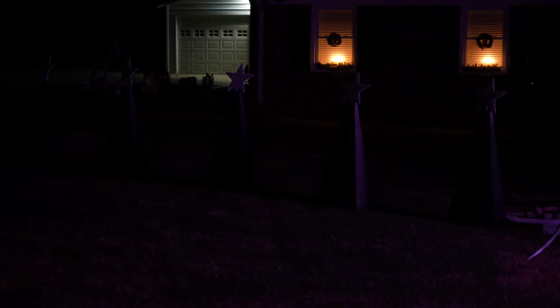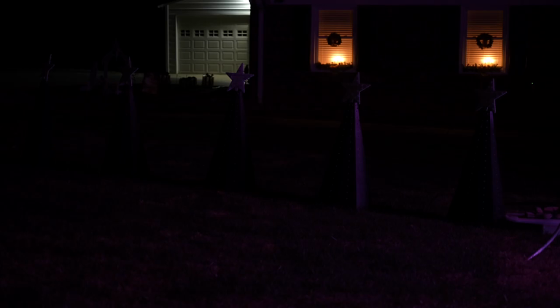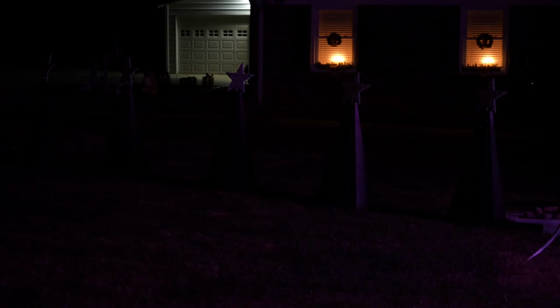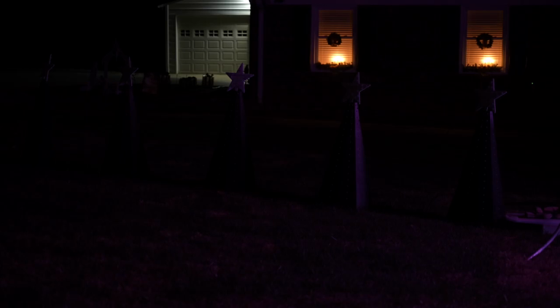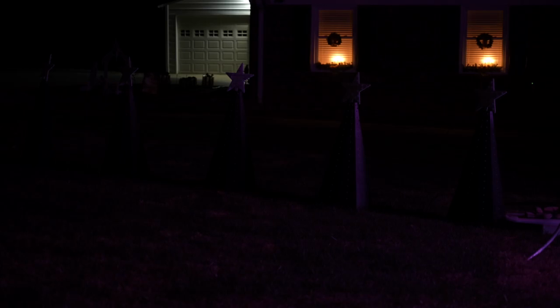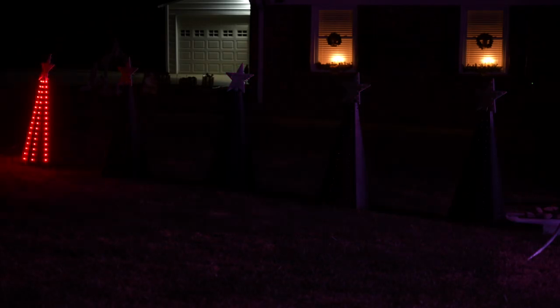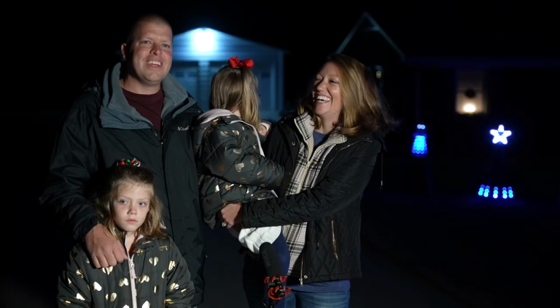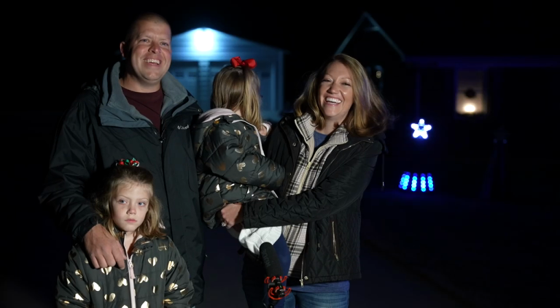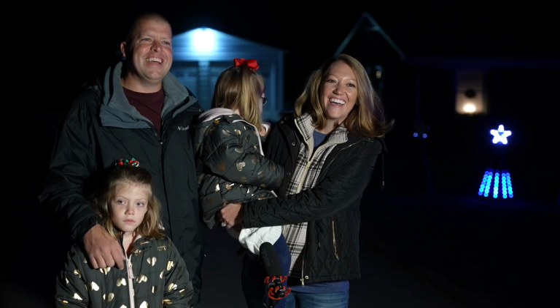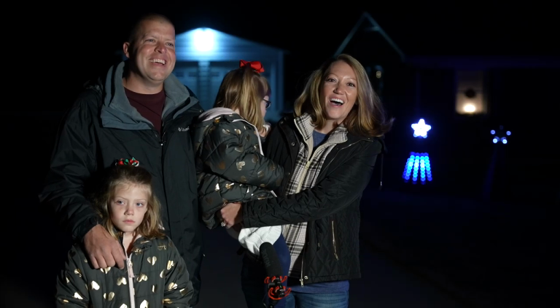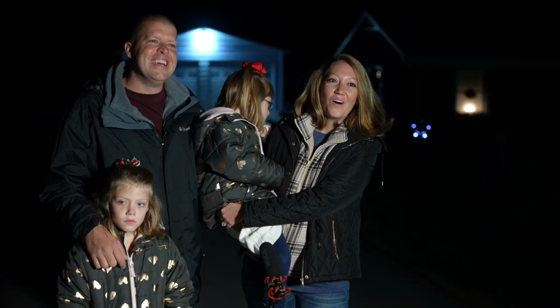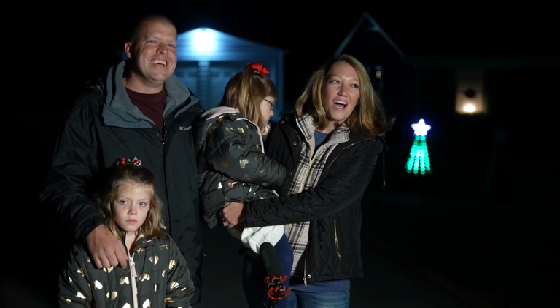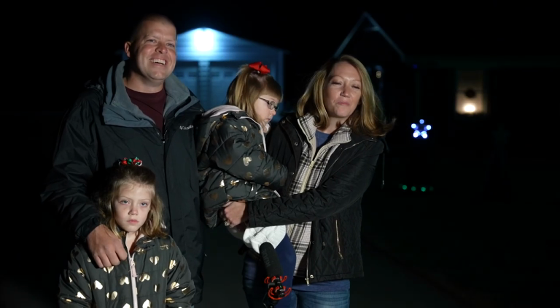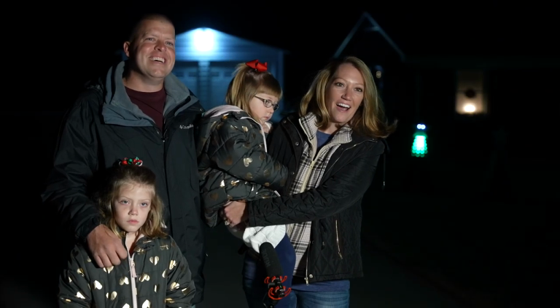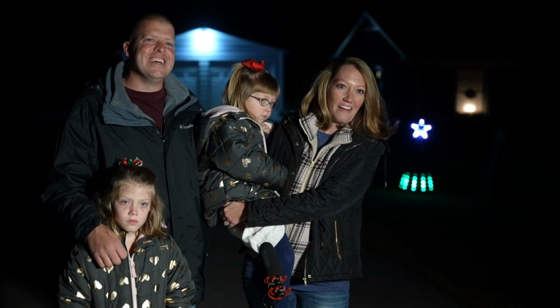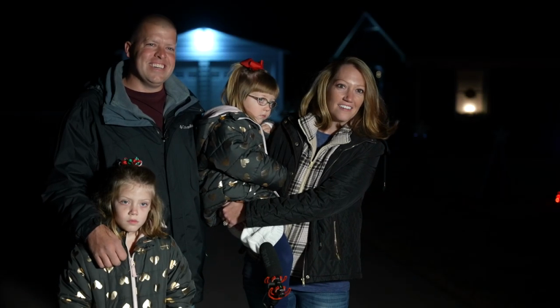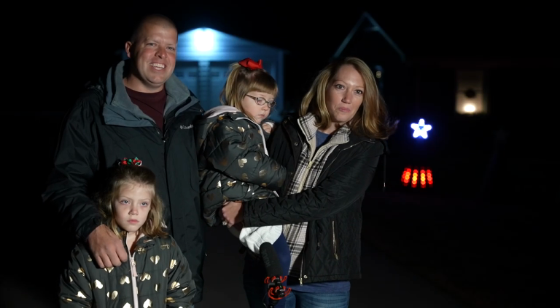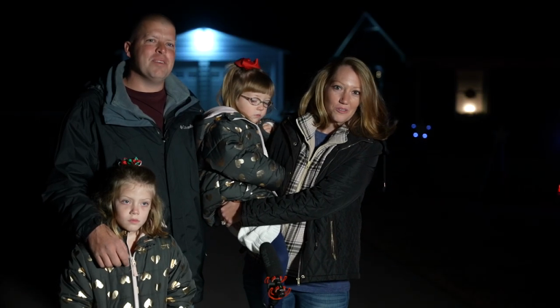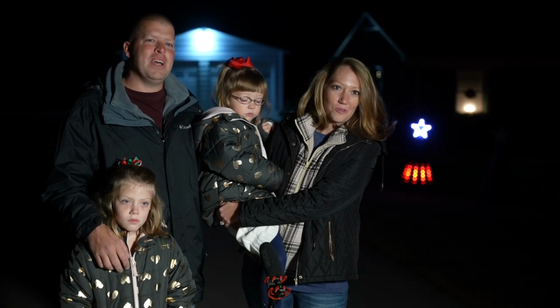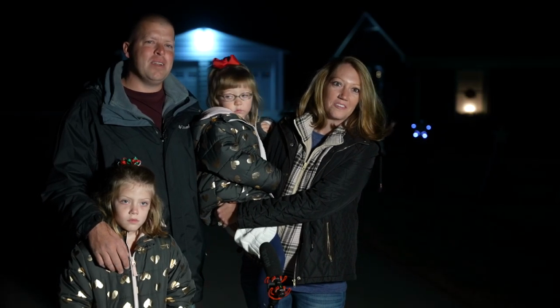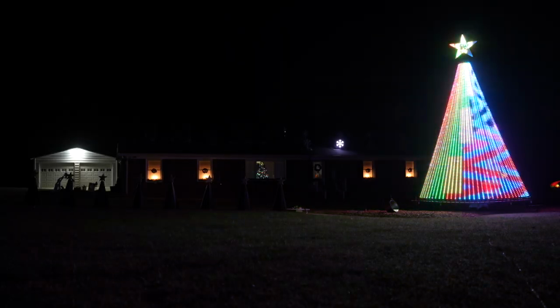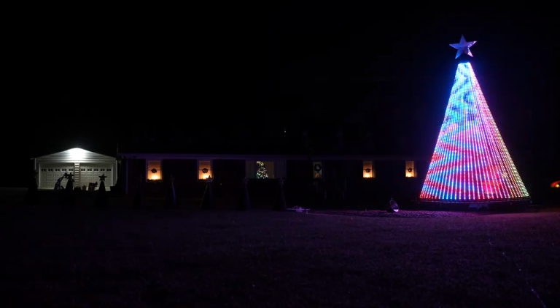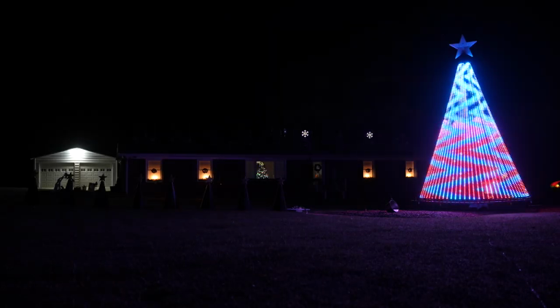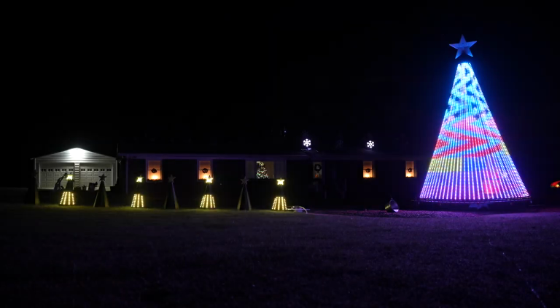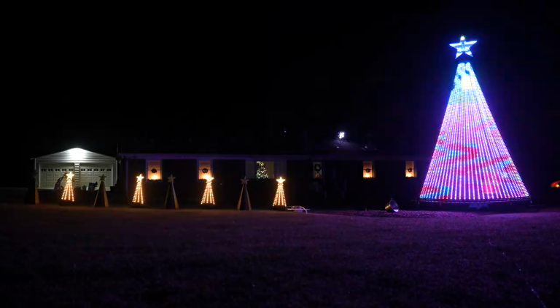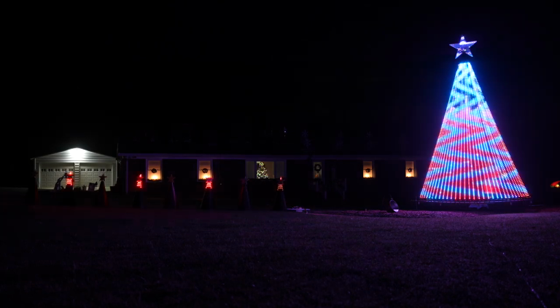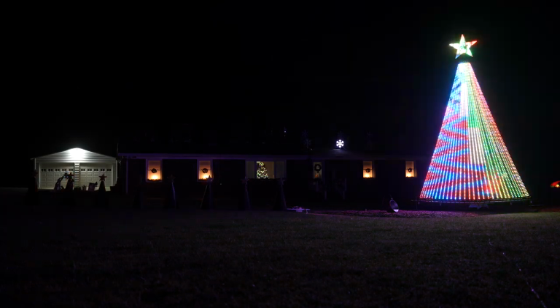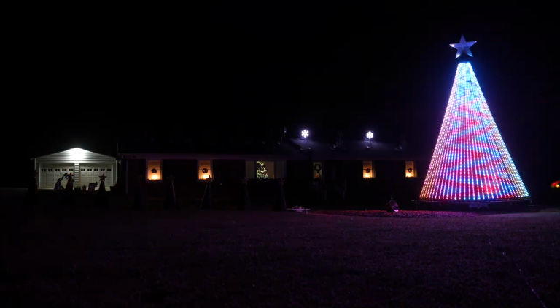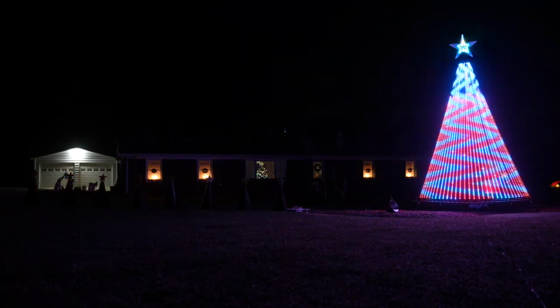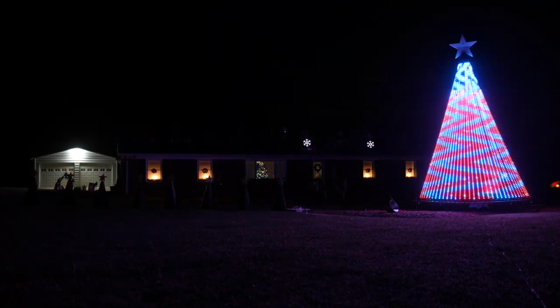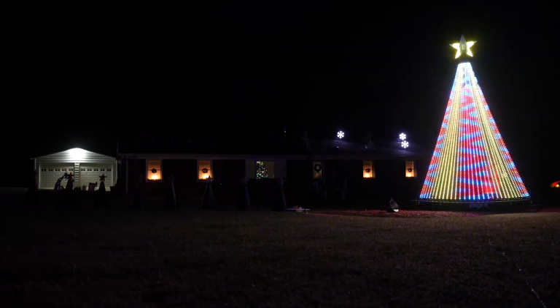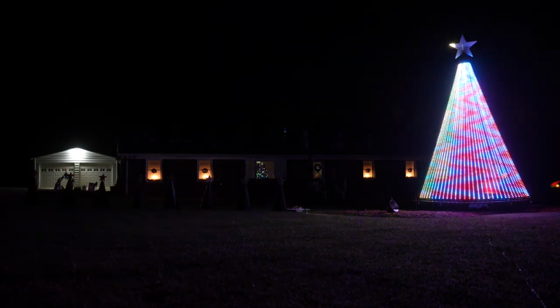We're already planning 2021. The whole house will be outlined in pixels, adding the whole house and maybe another tree or two.